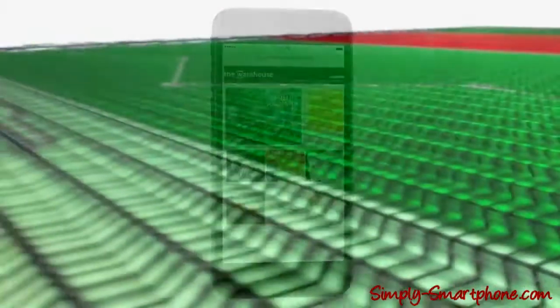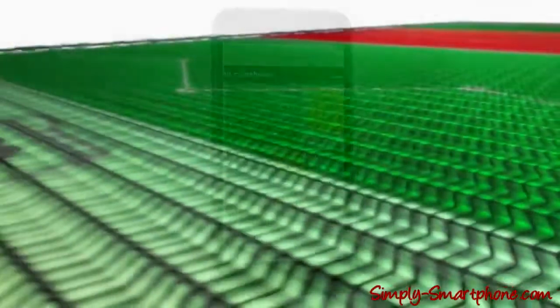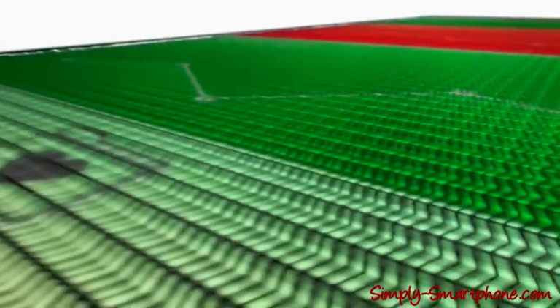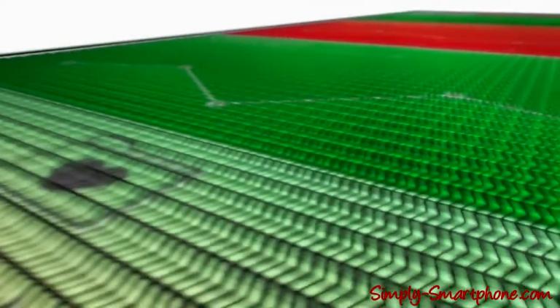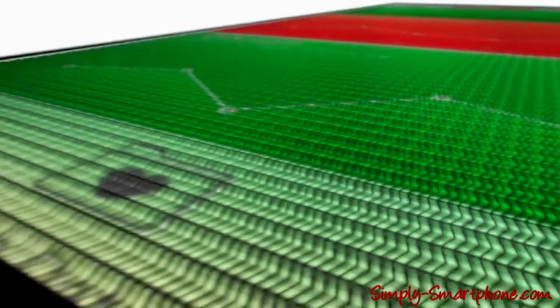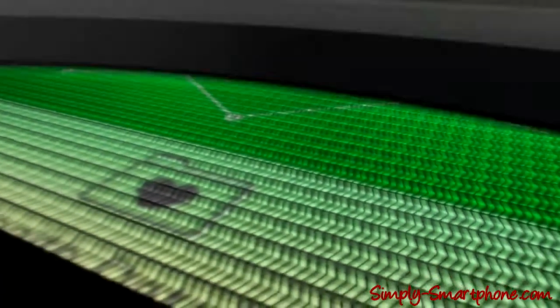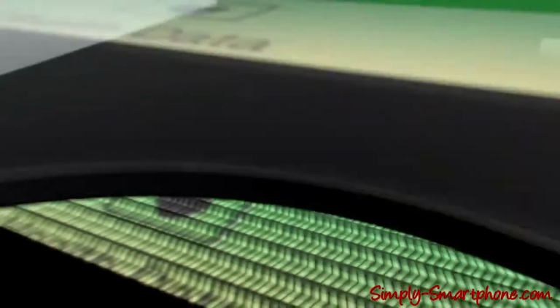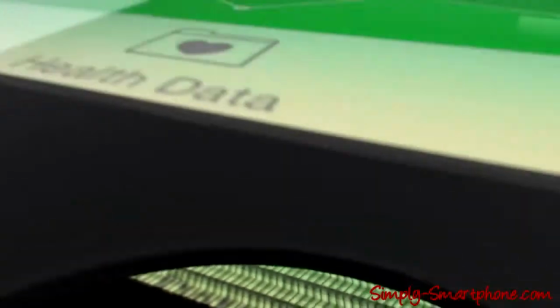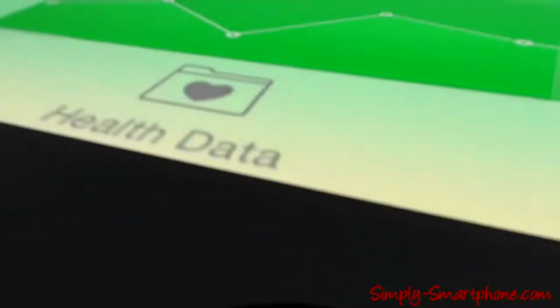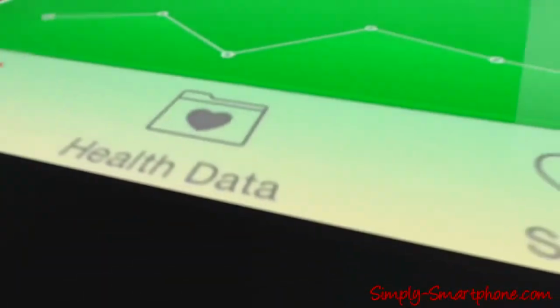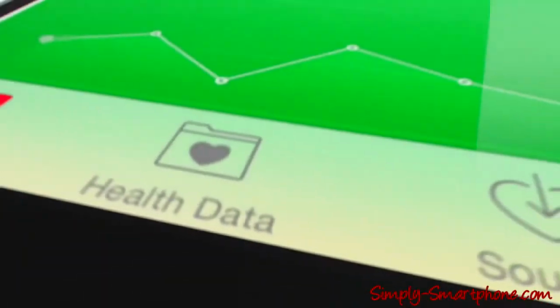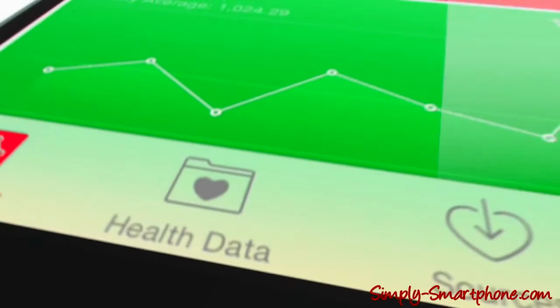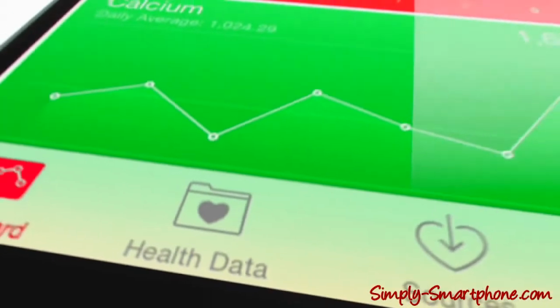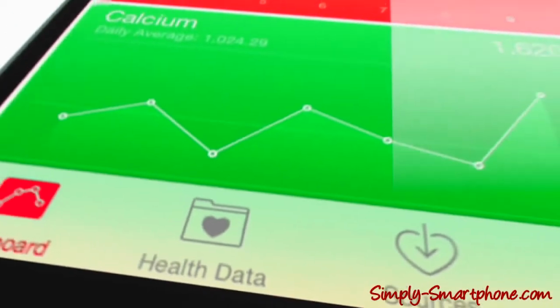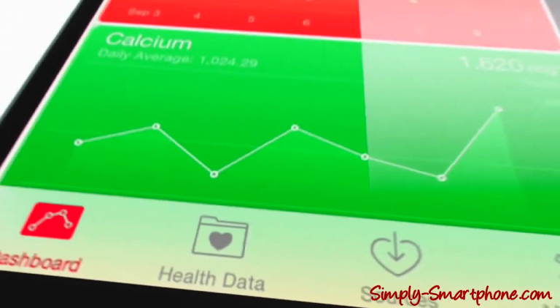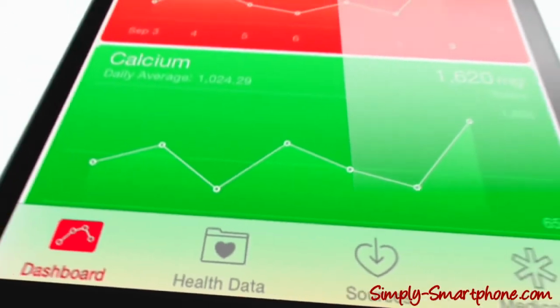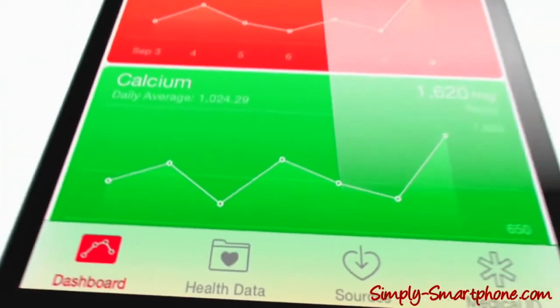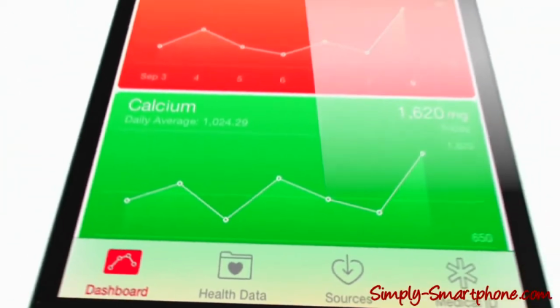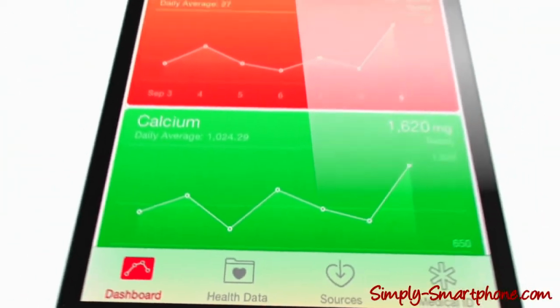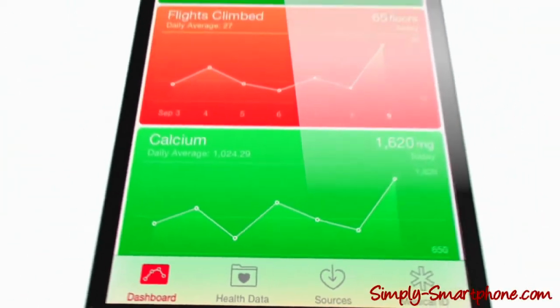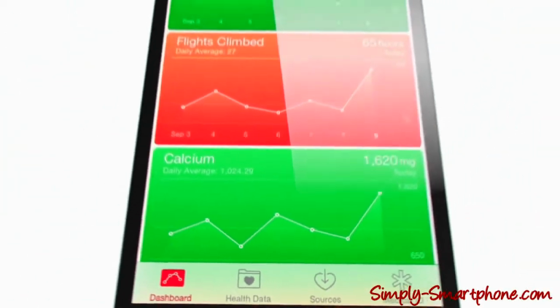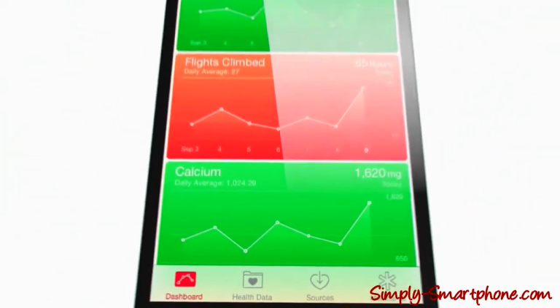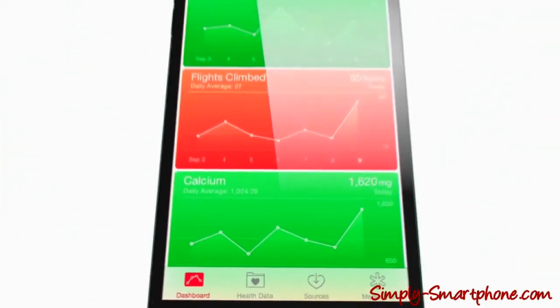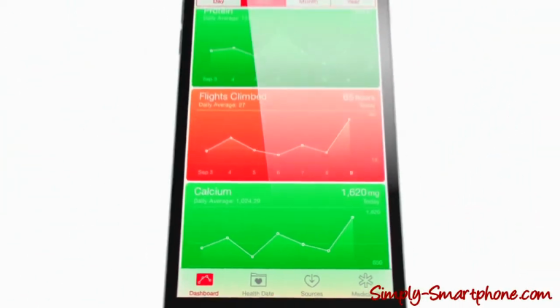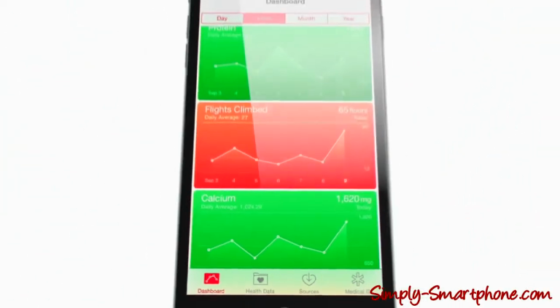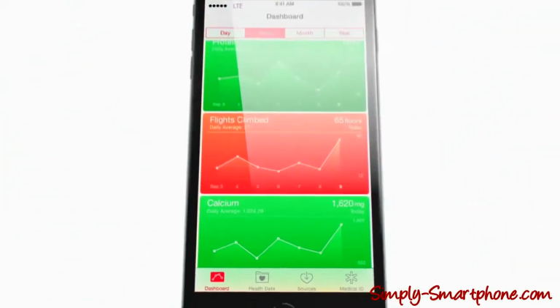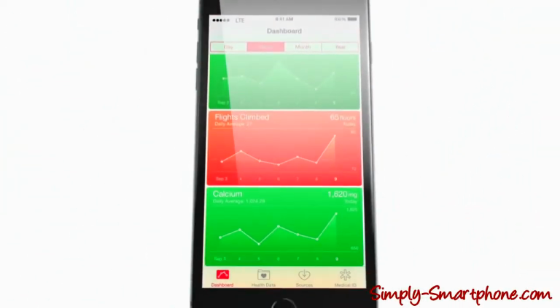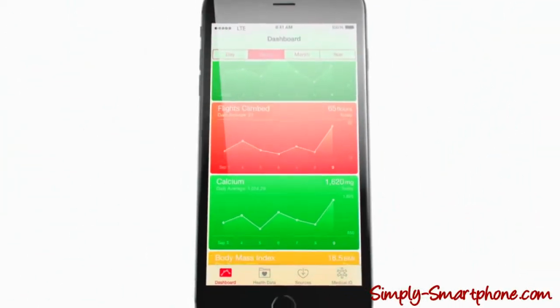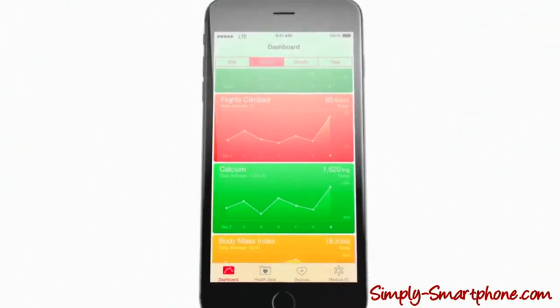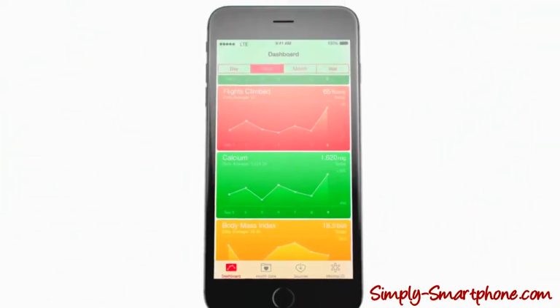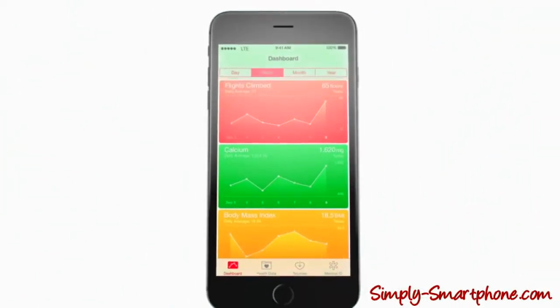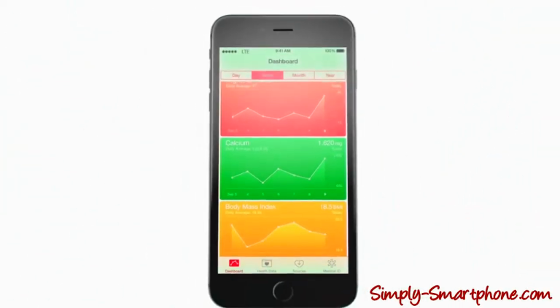We've added an M8 motion coprocessor, which works in a low-power mode to efficiently measure your fitness activity throughout the day.